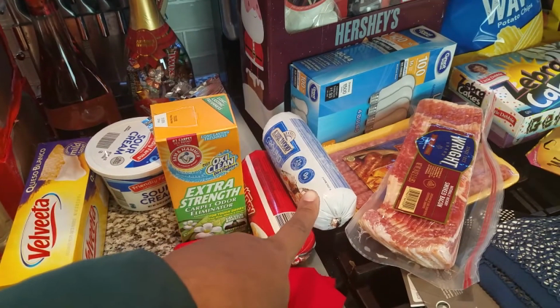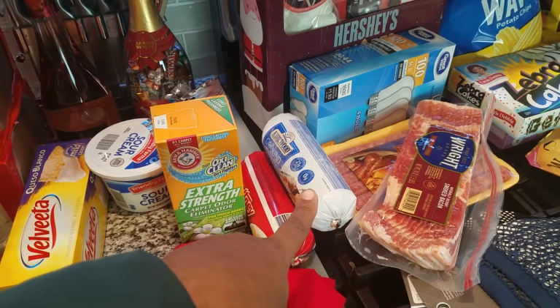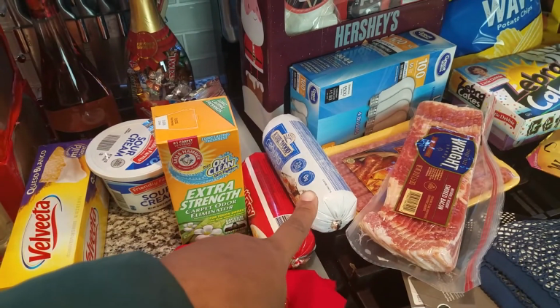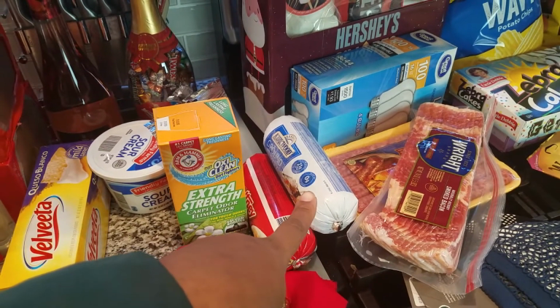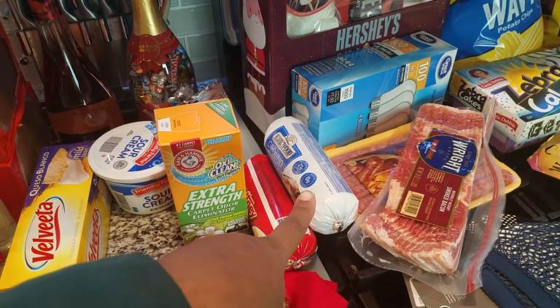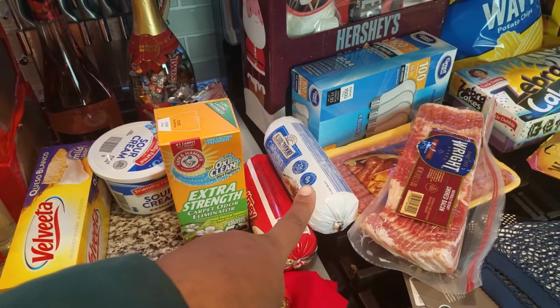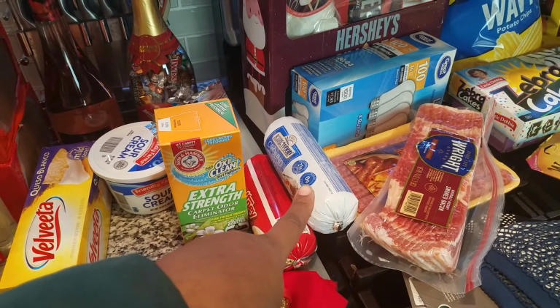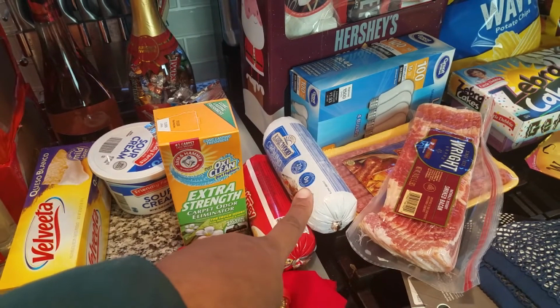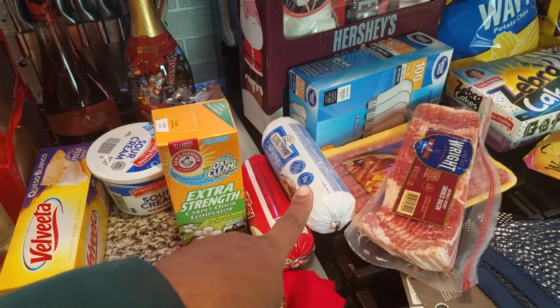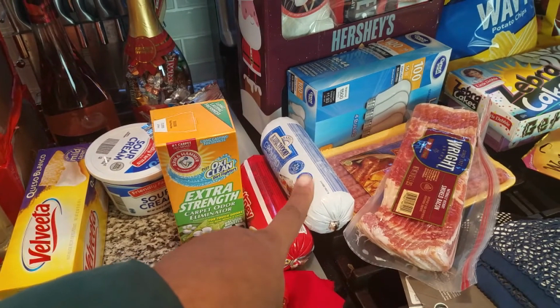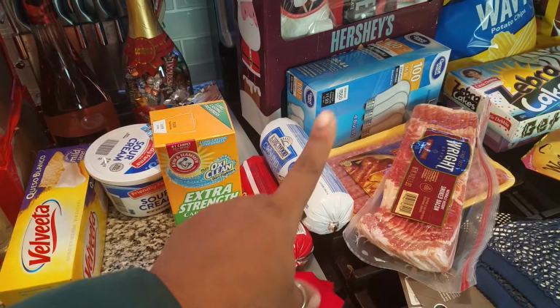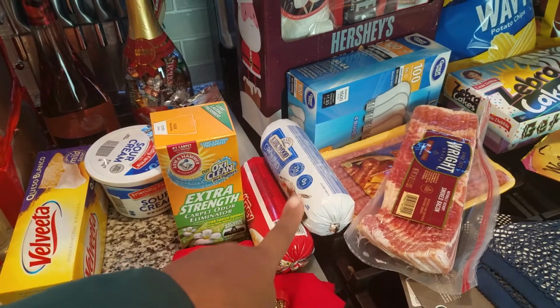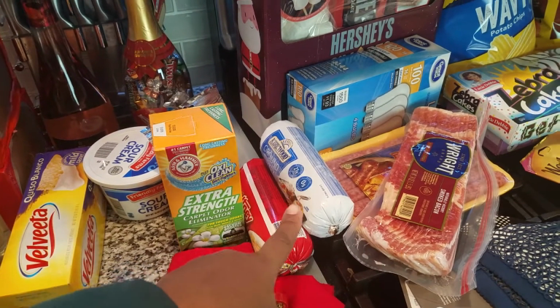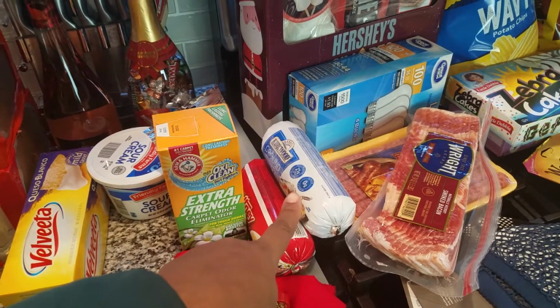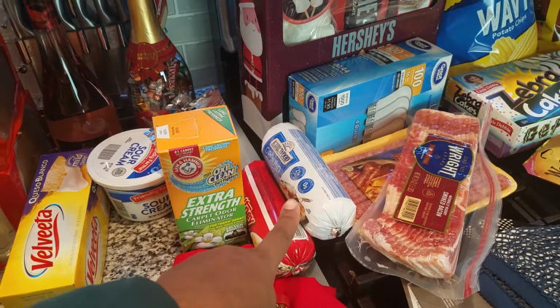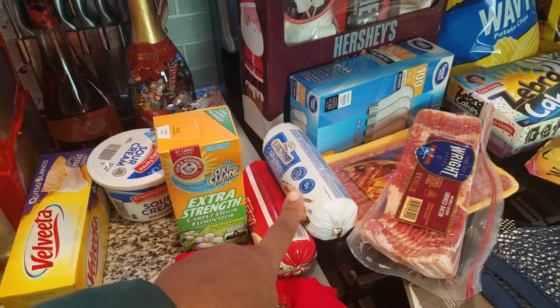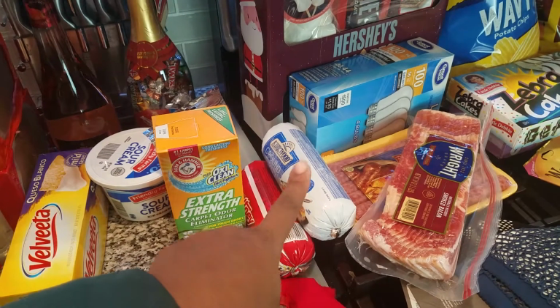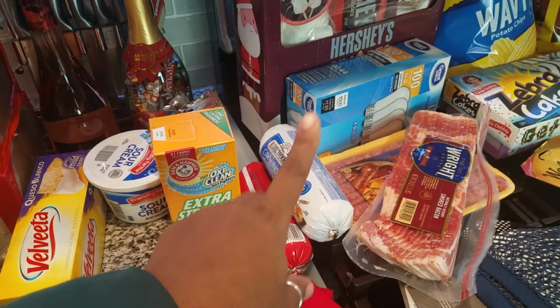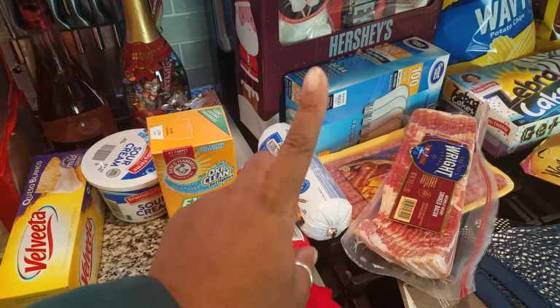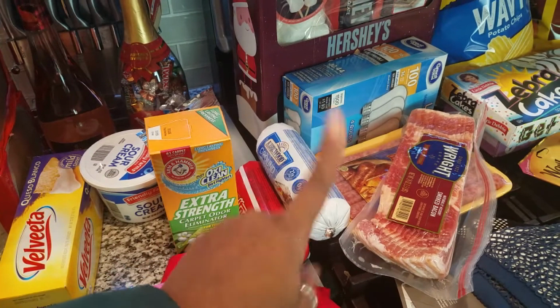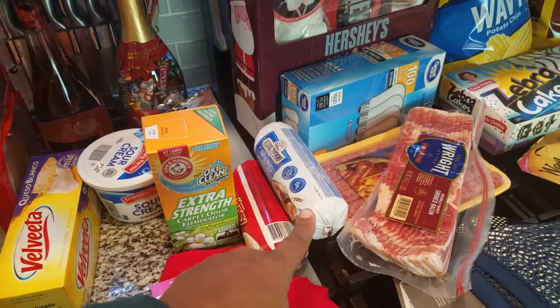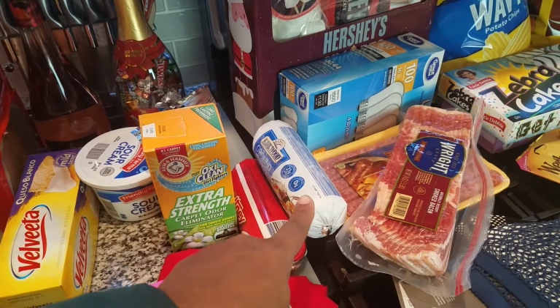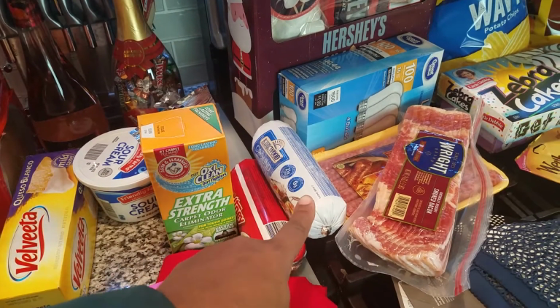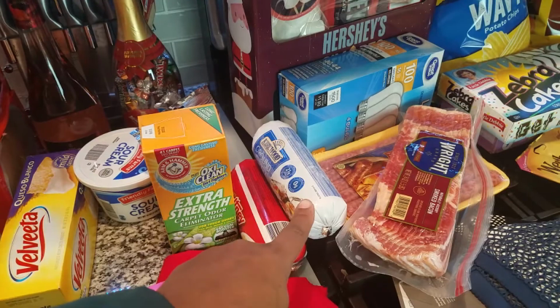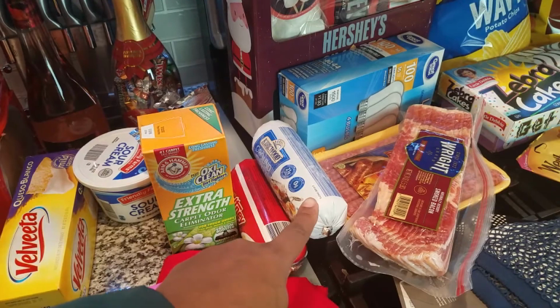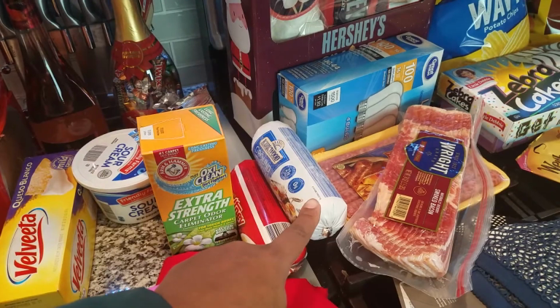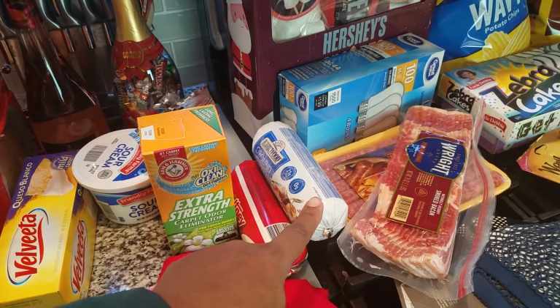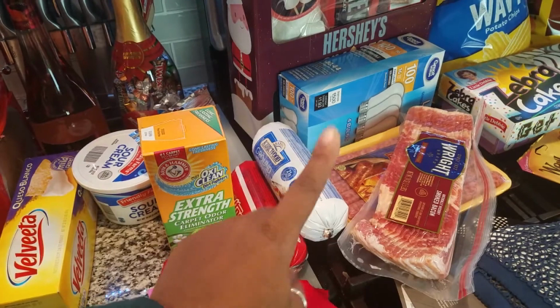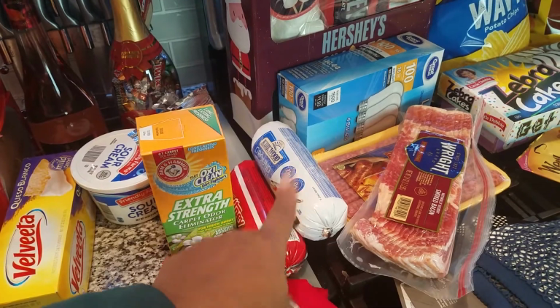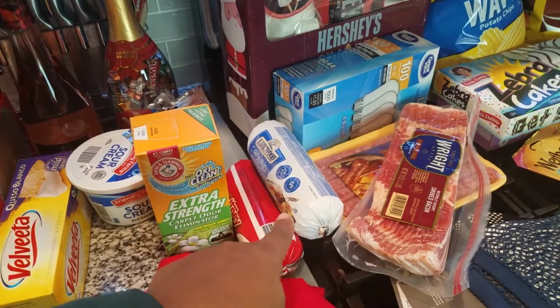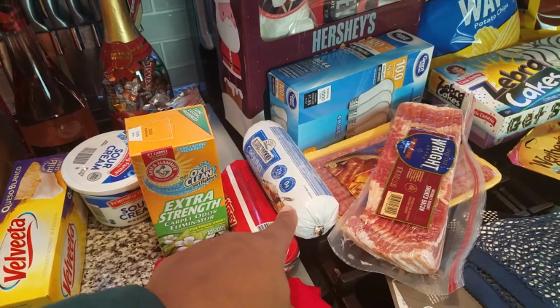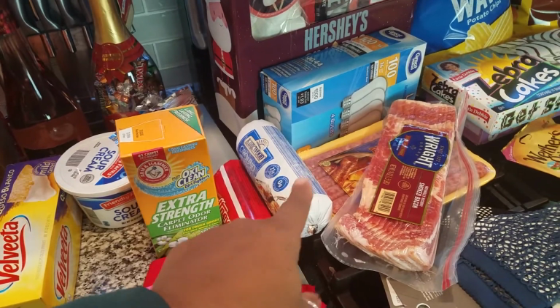Got some turkey sausage, some ground turkey for some shepherd's pie.